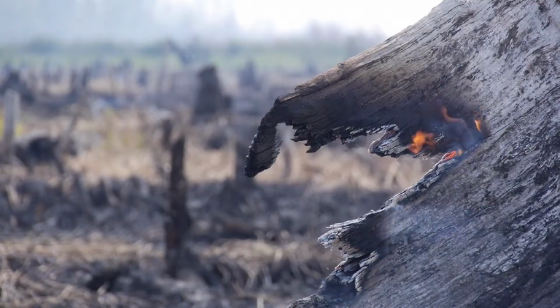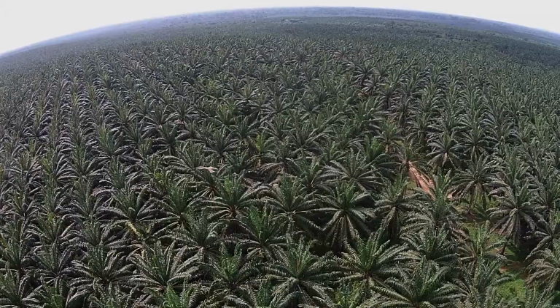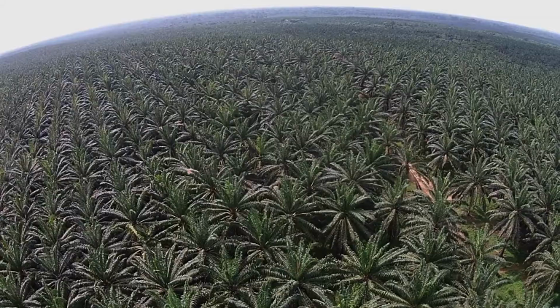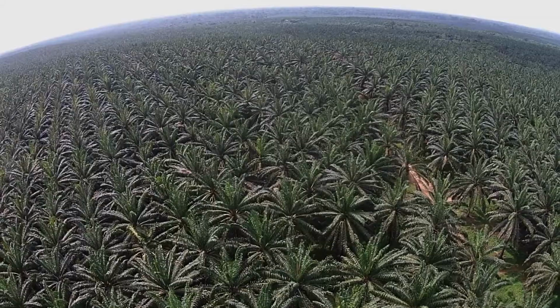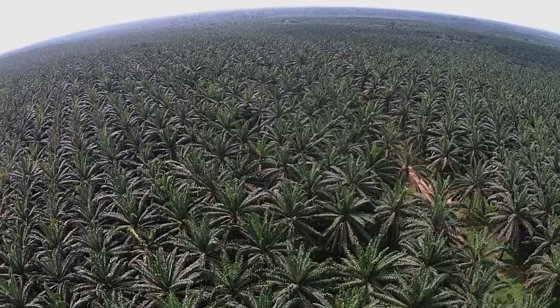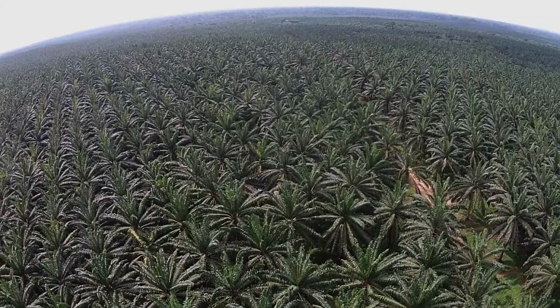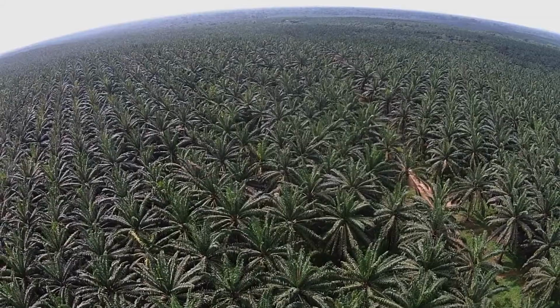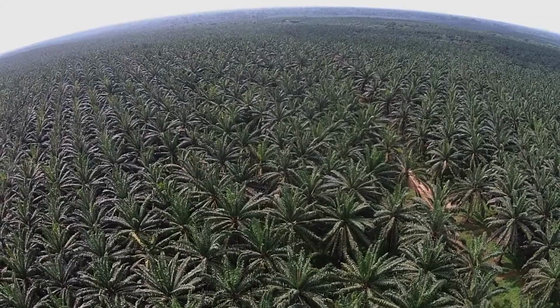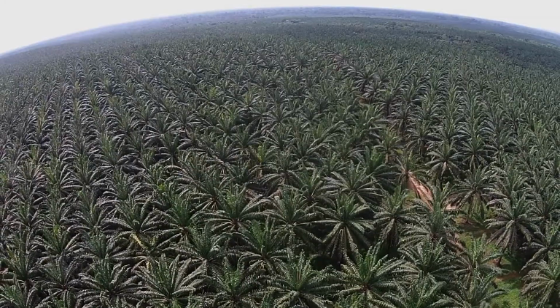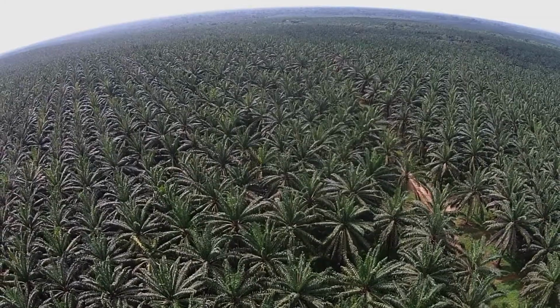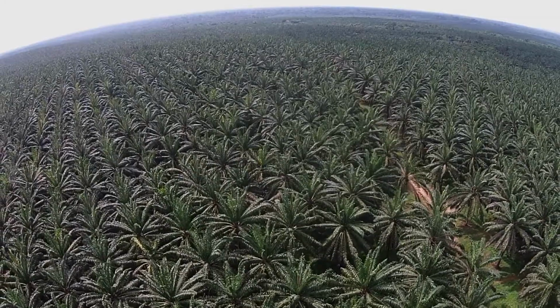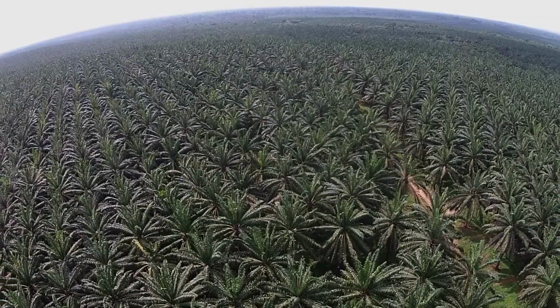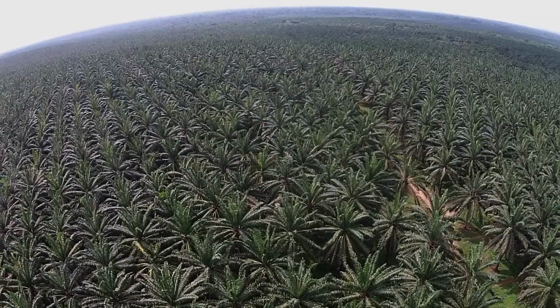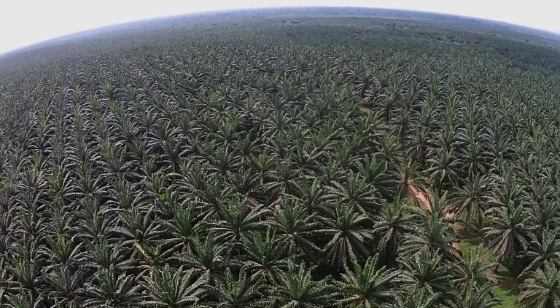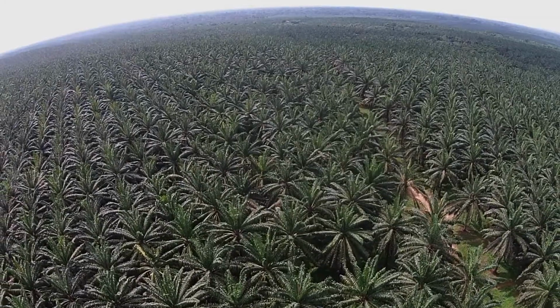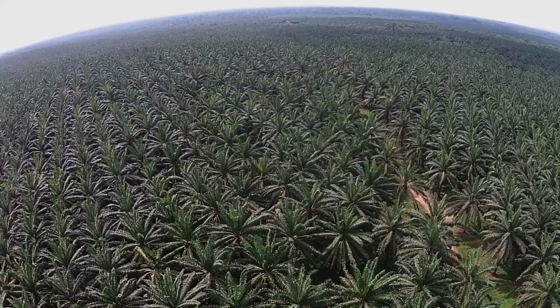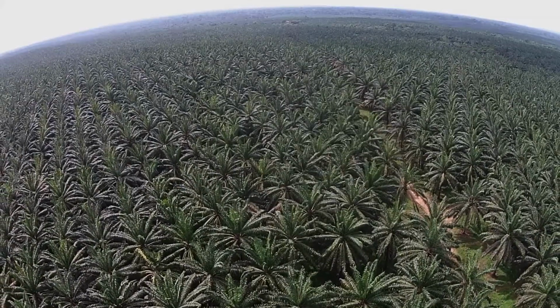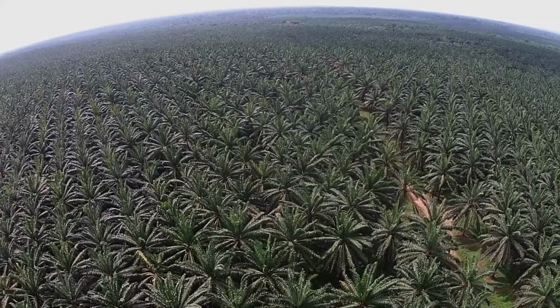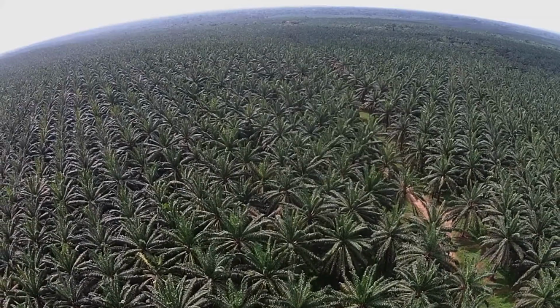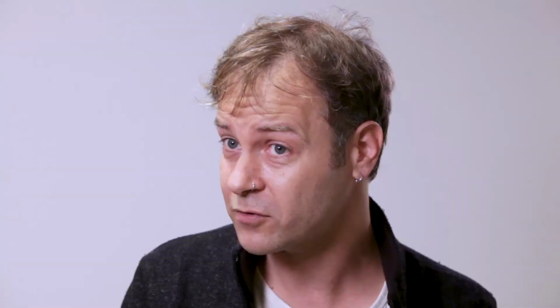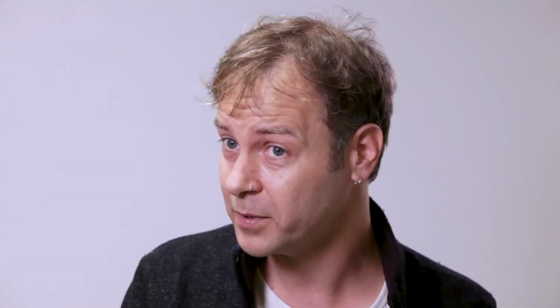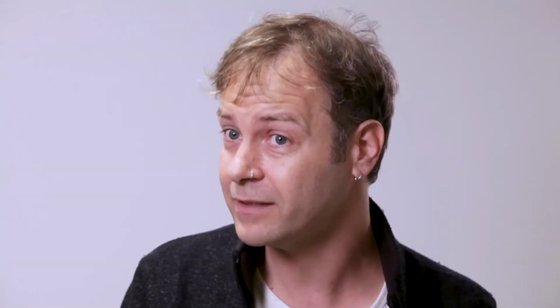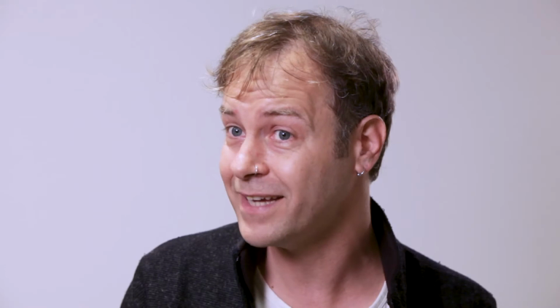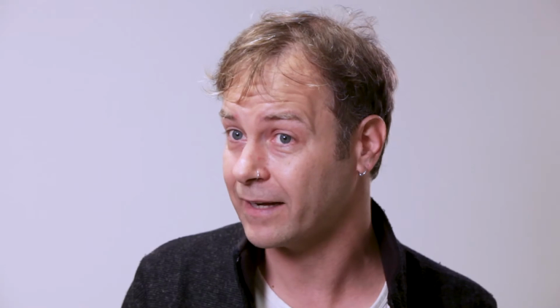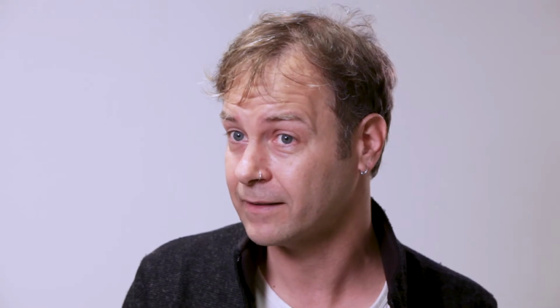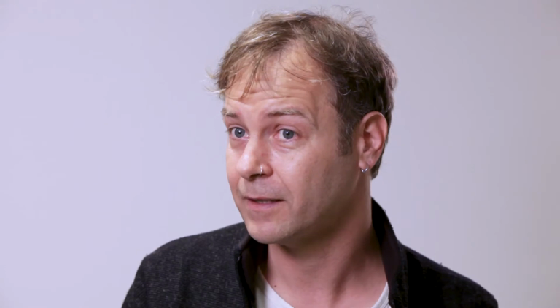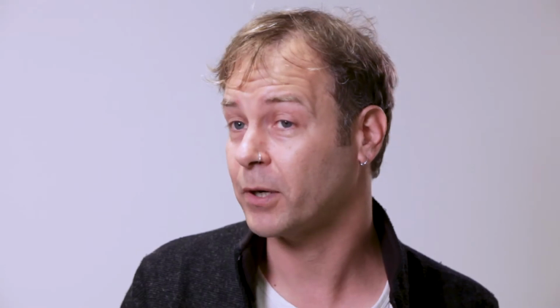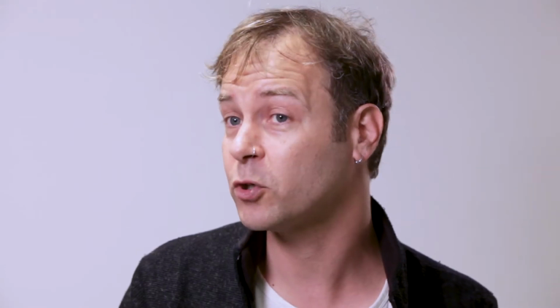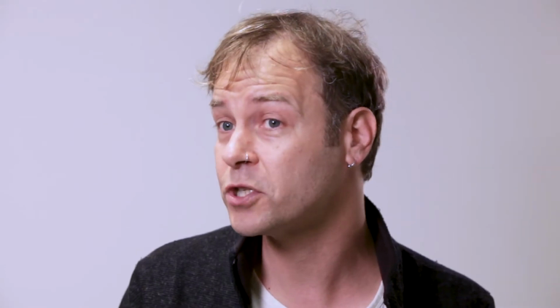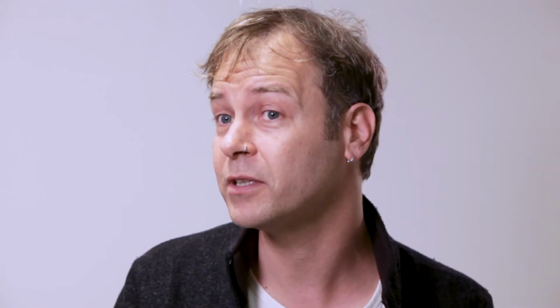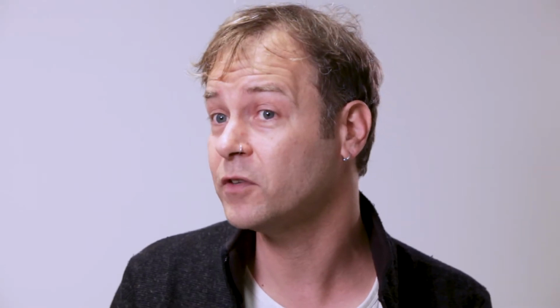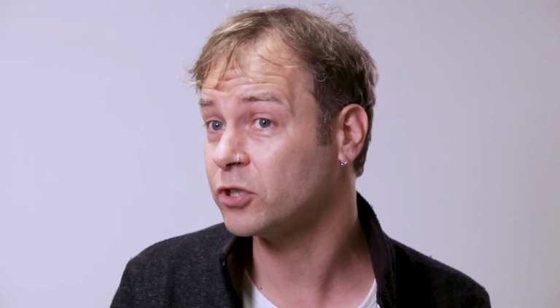Palm oil is racing across Africa, but it hasn't arrived in the central peatlands yet — but it could do in the future.